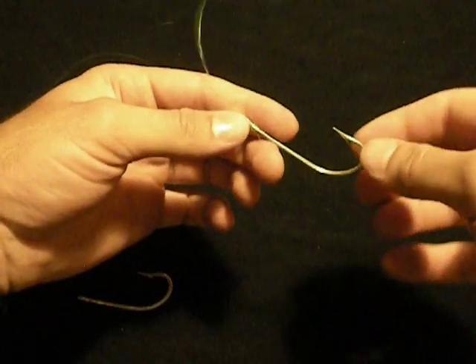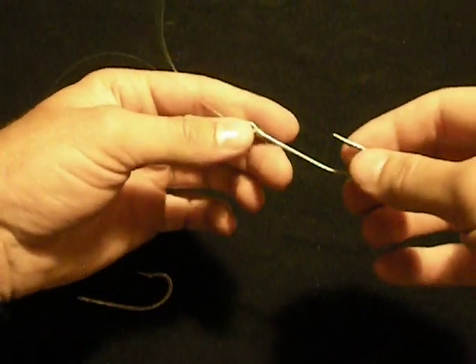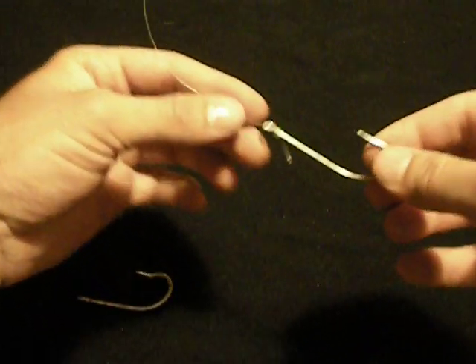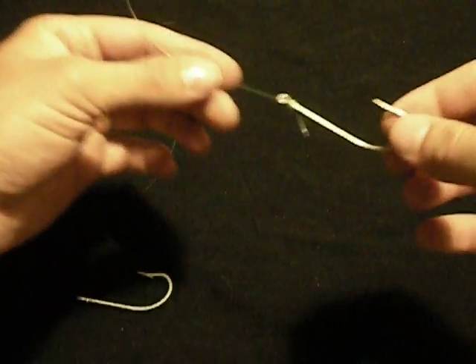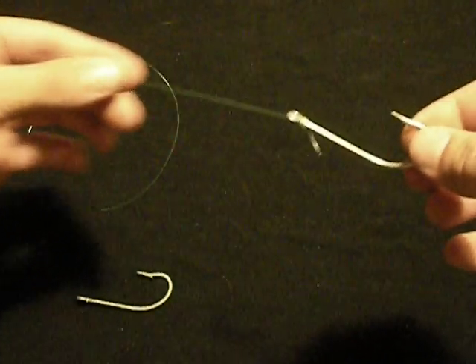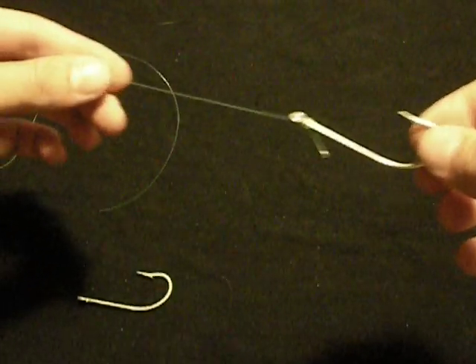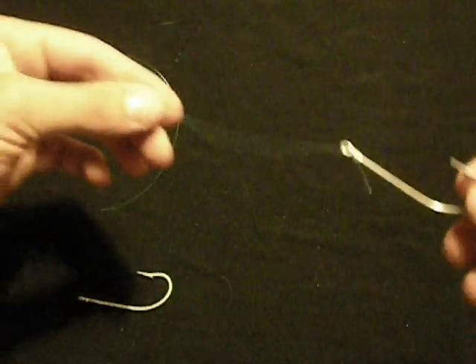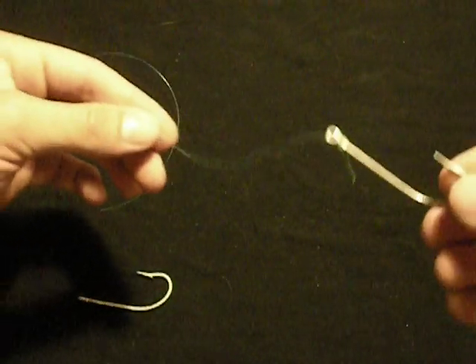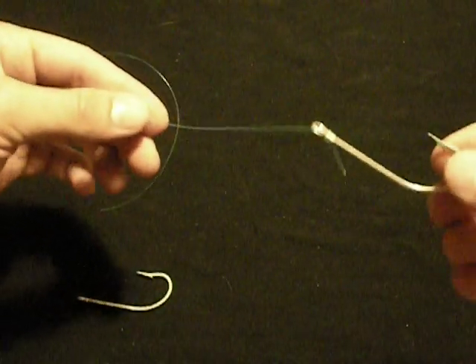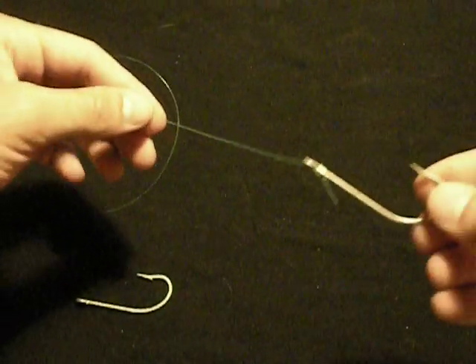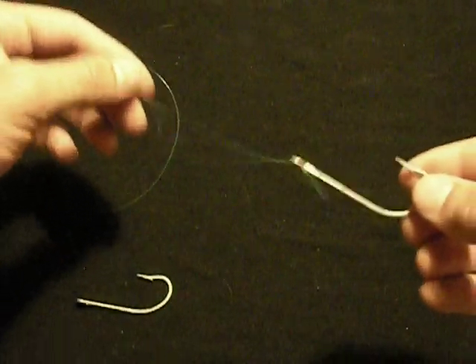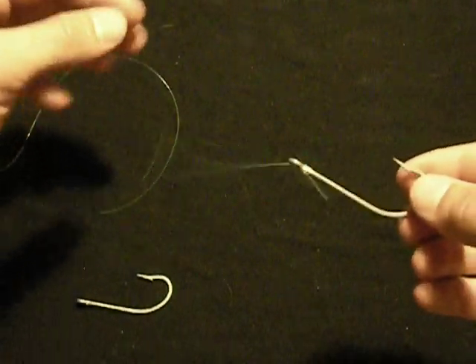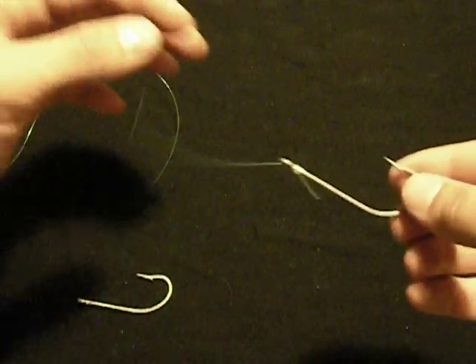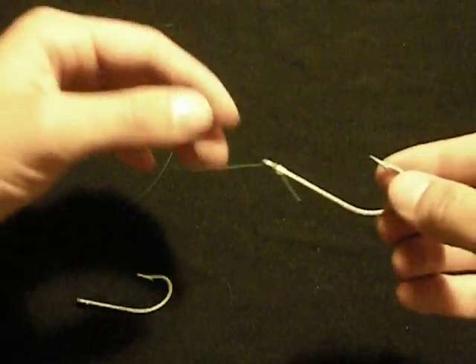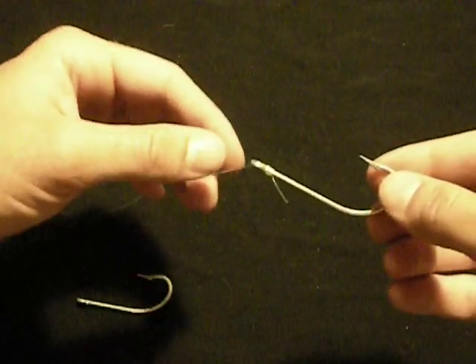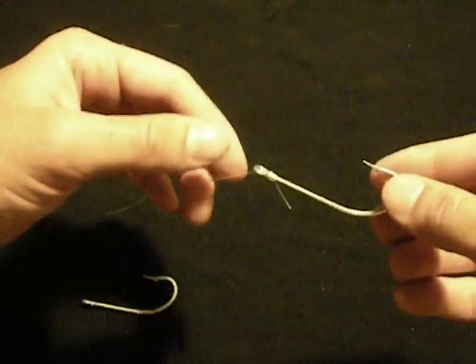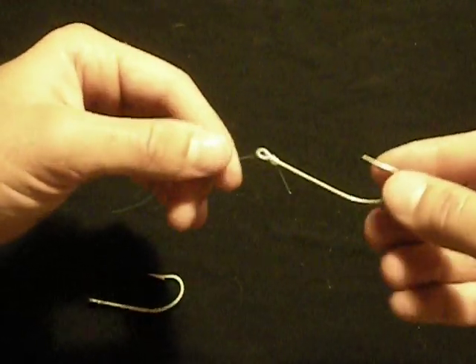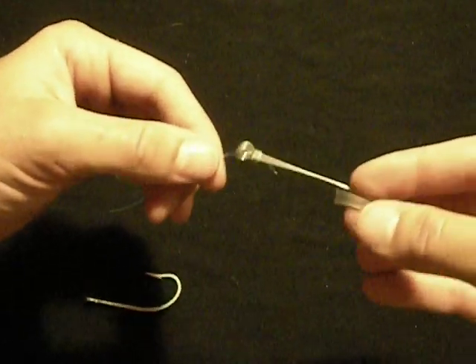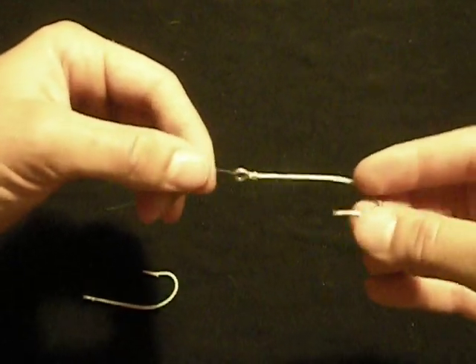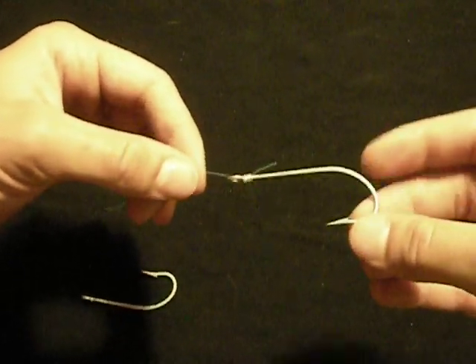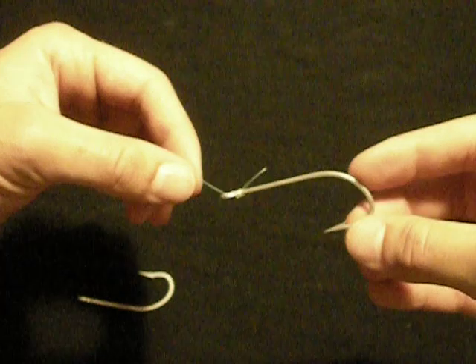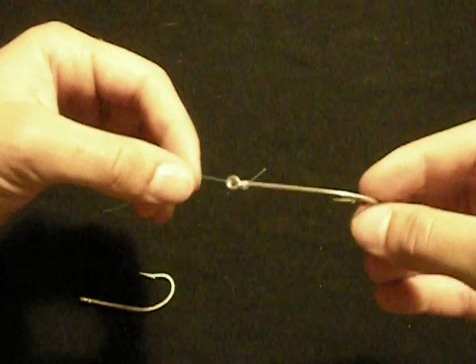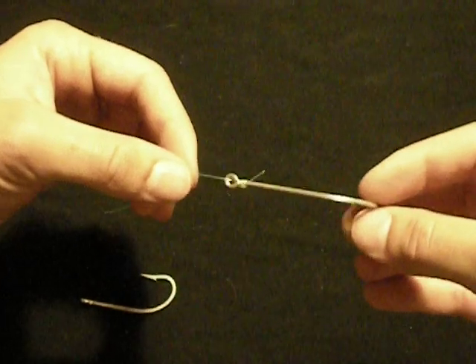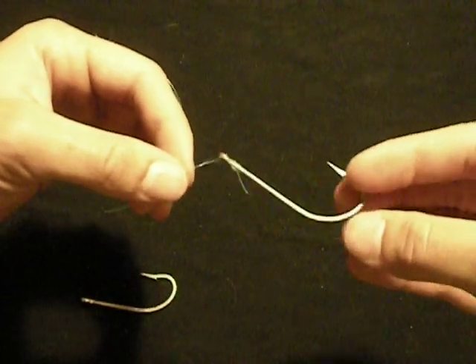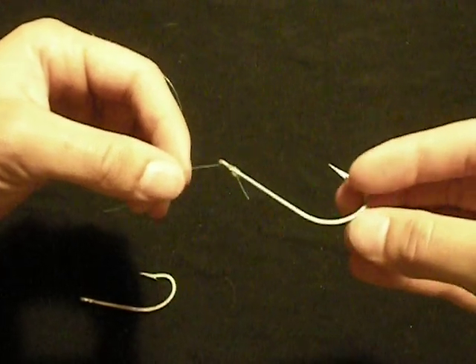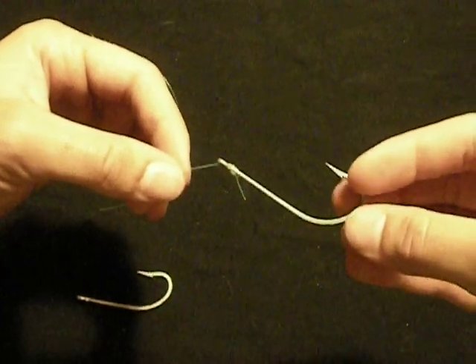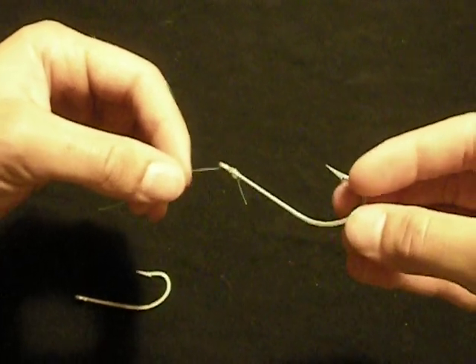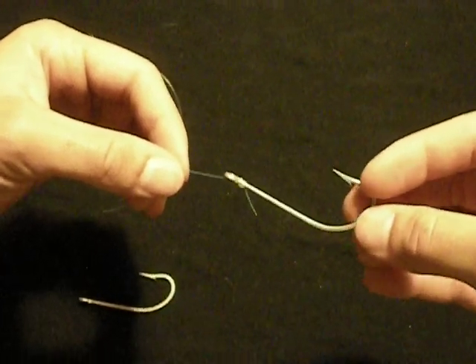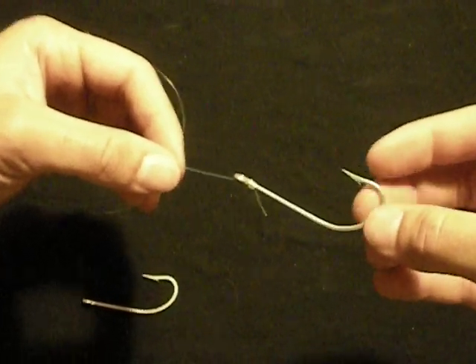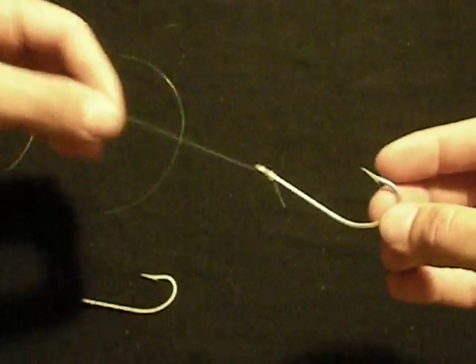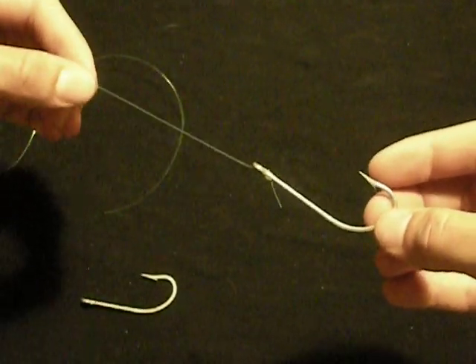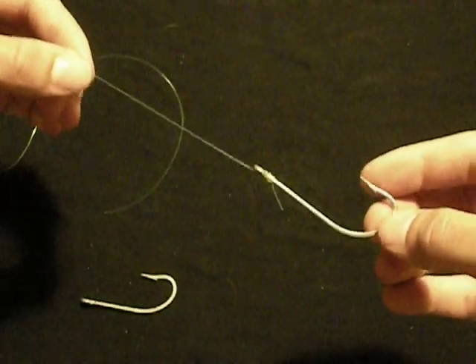Hey everyone, this is Weston and in this video I'd like to show you how to snell a hook with a uni knot.